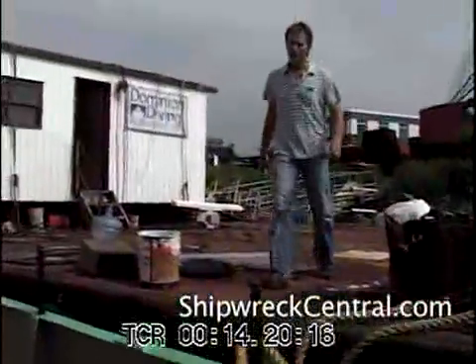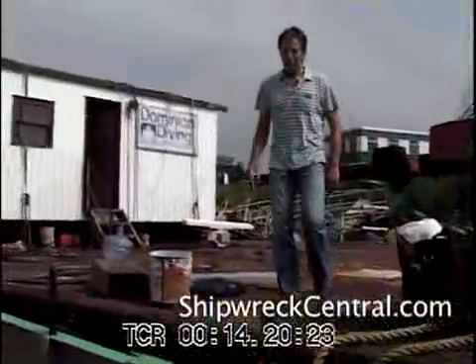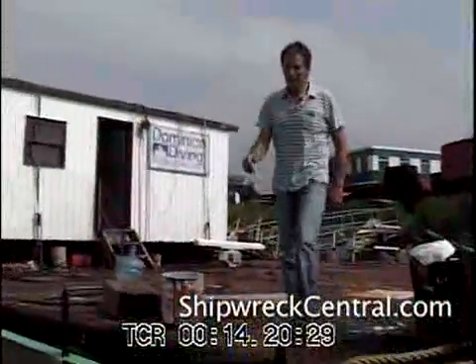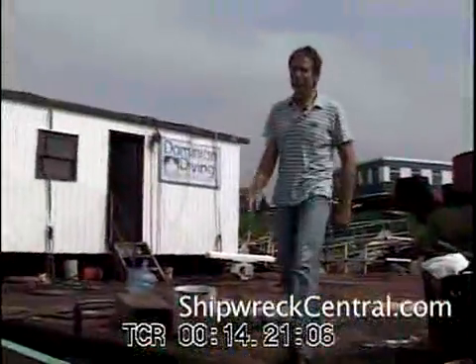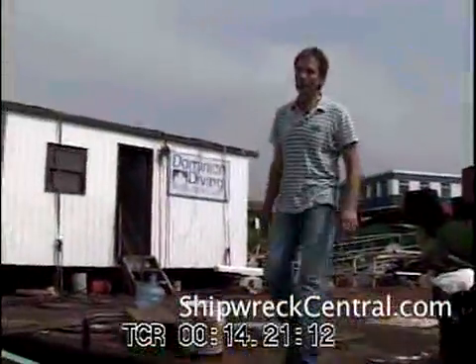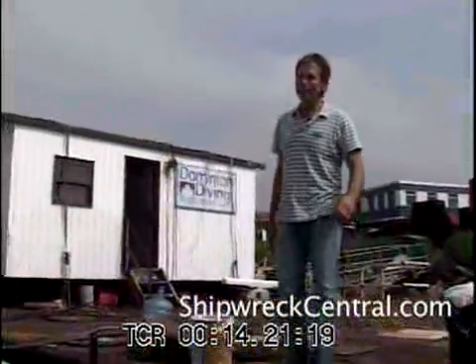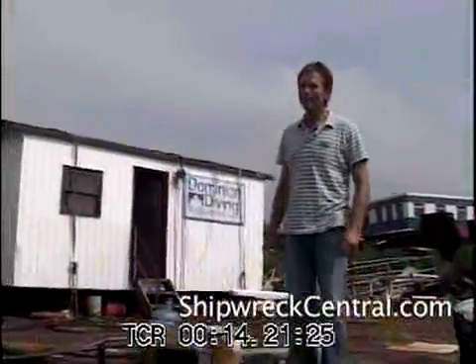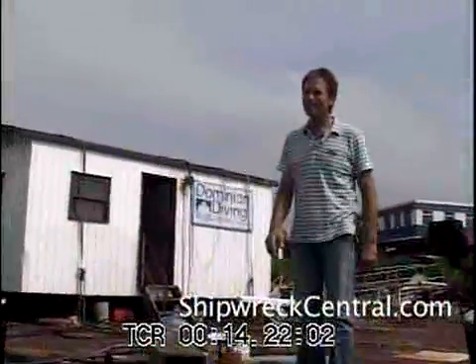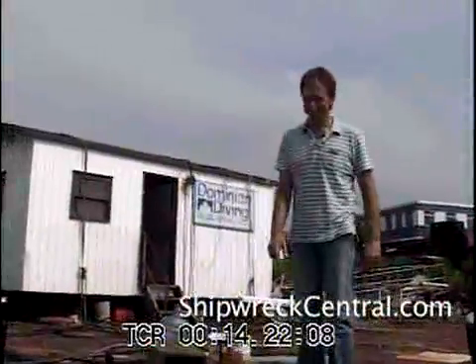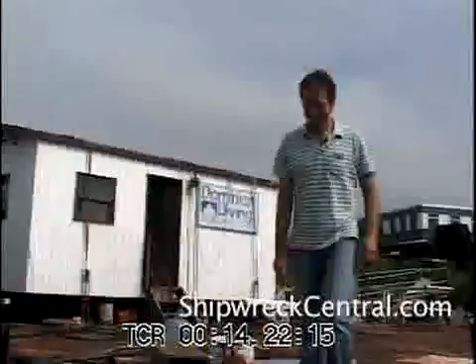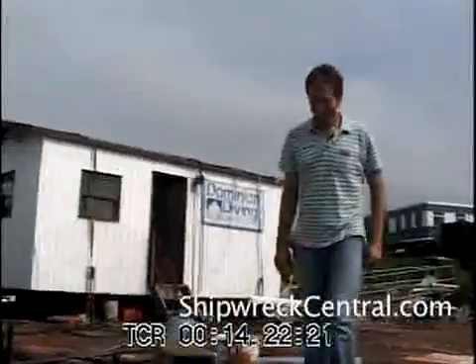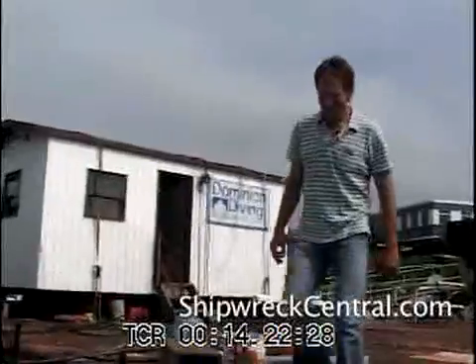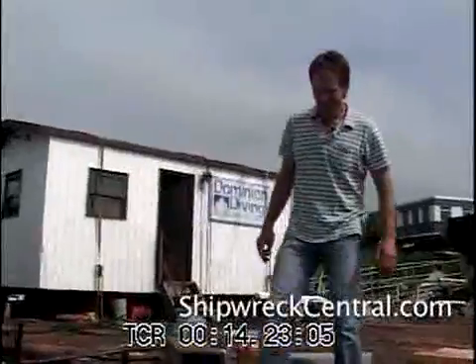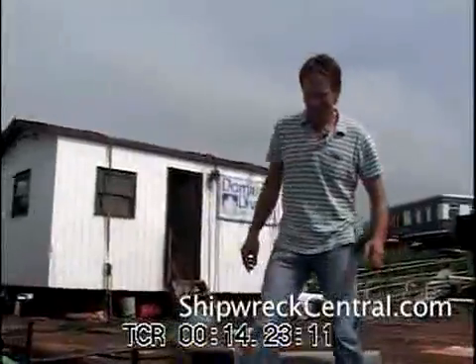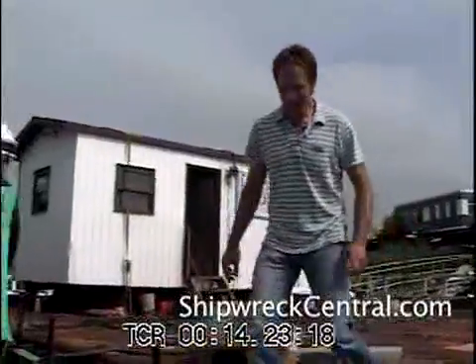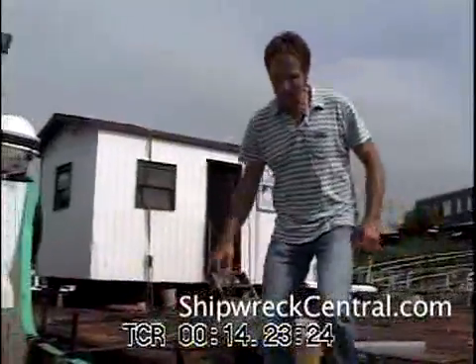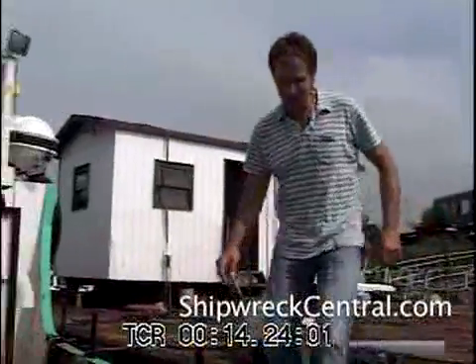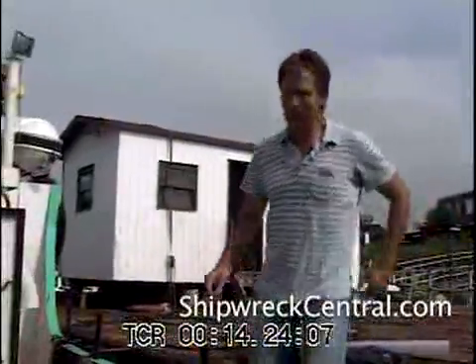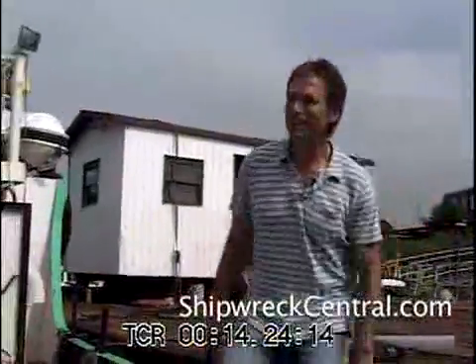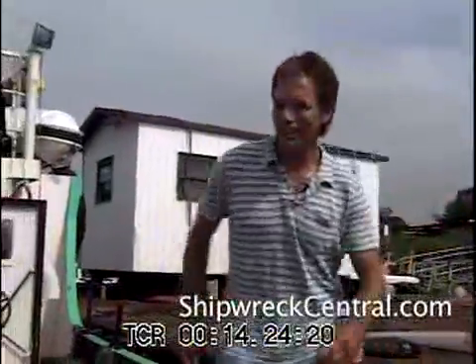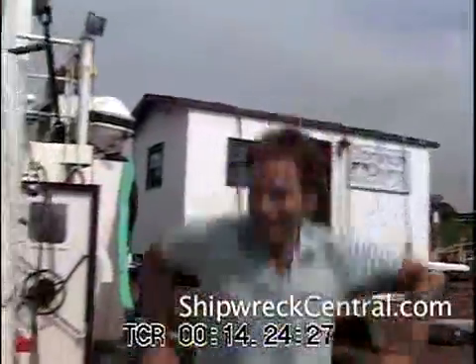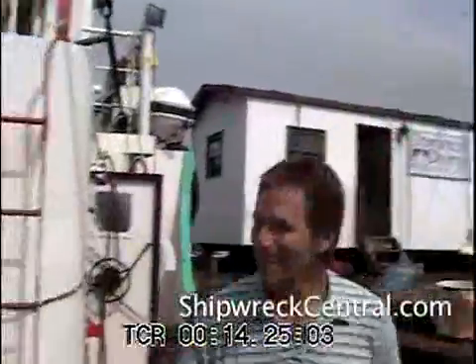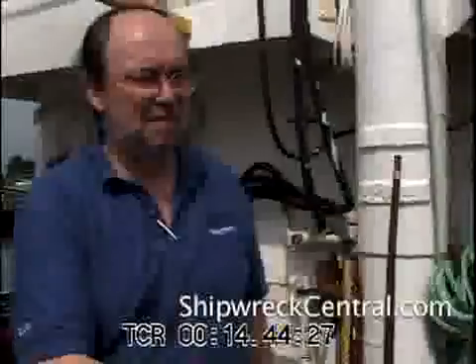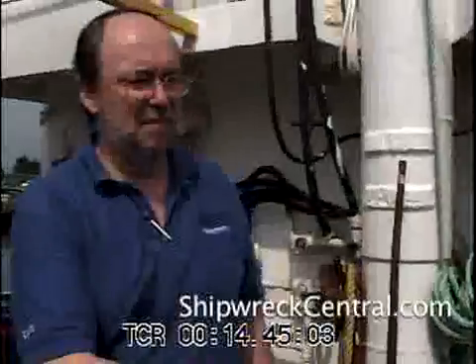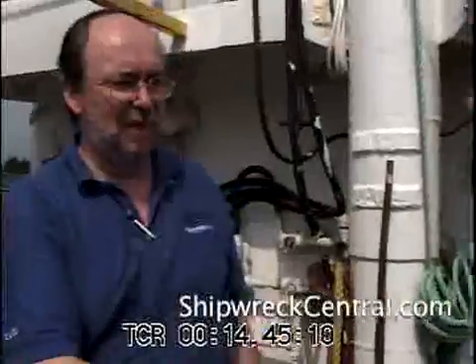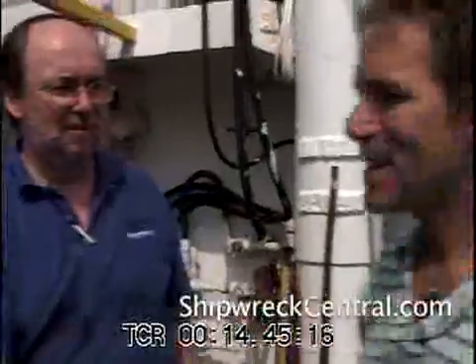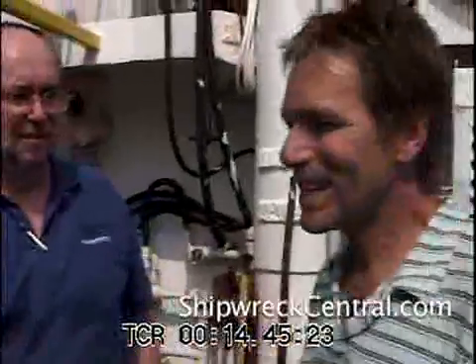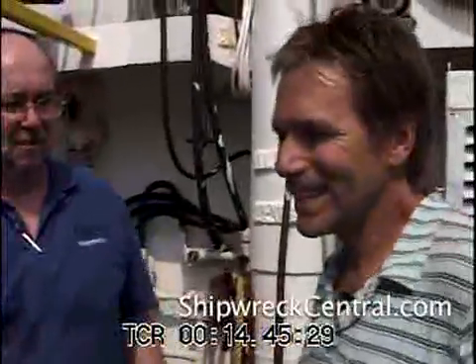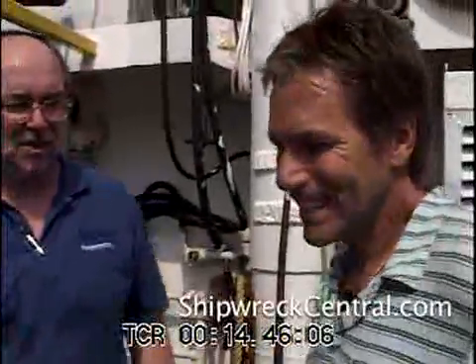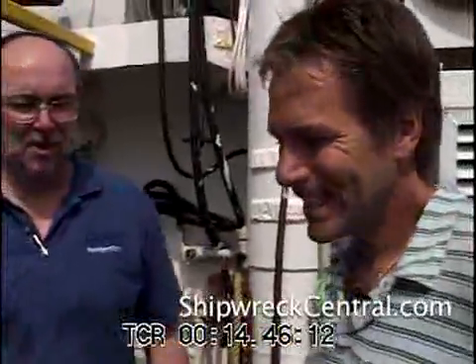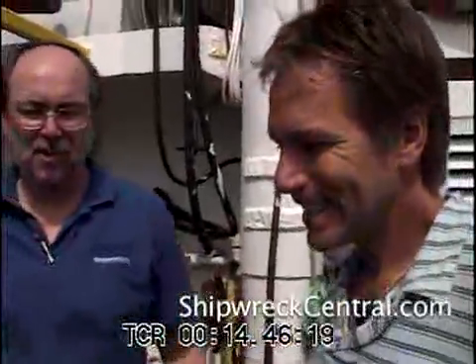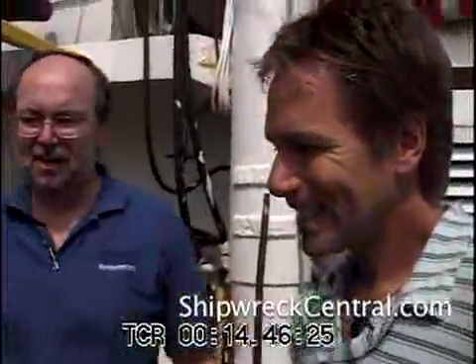Are you Dave Stewart? Yes, I am. Hi, I'm Mike Fletcher with the Sea Hunters. Dave, glad to meet you. Pleased to meet you, Mike.